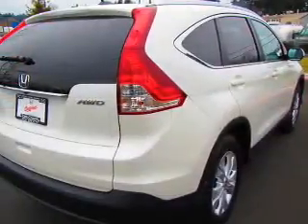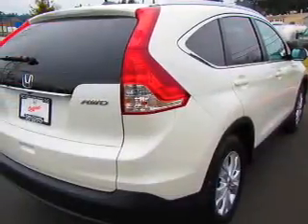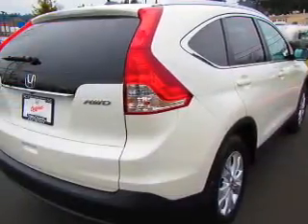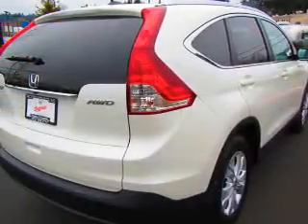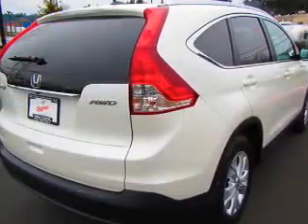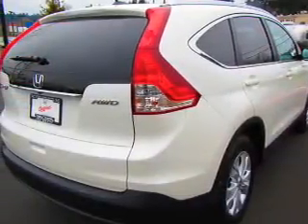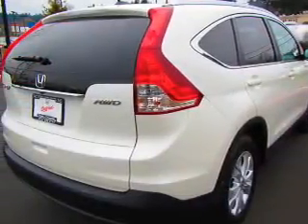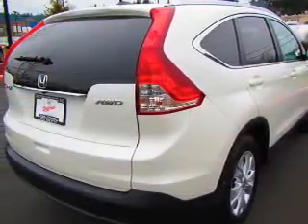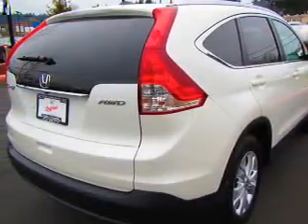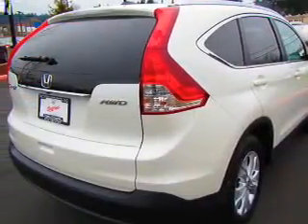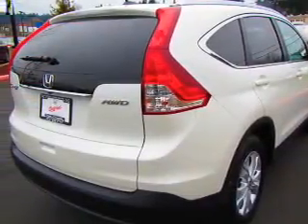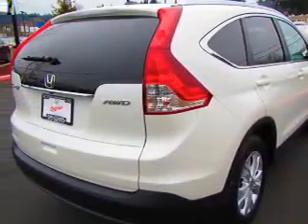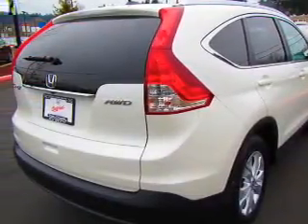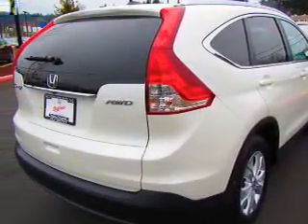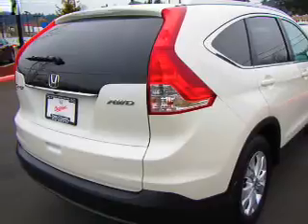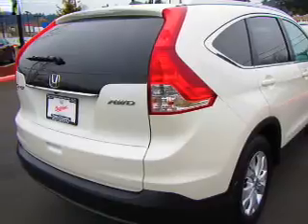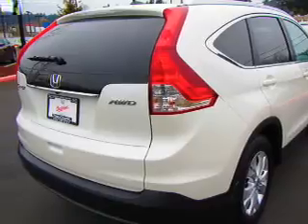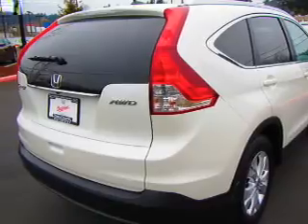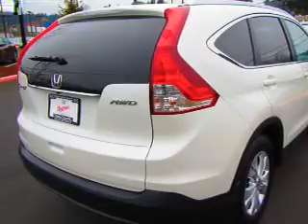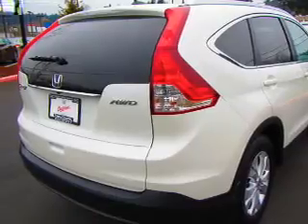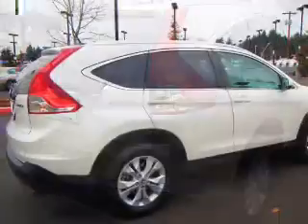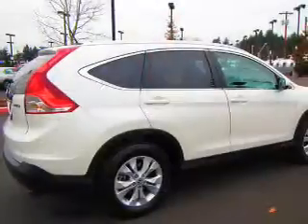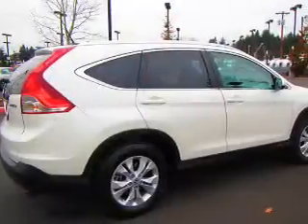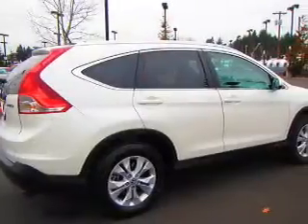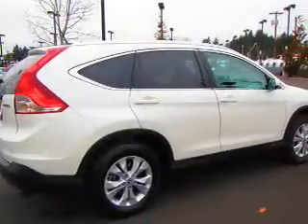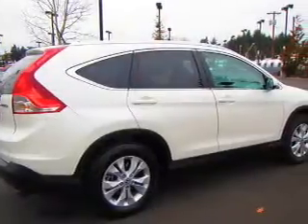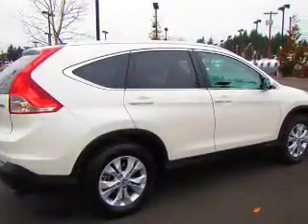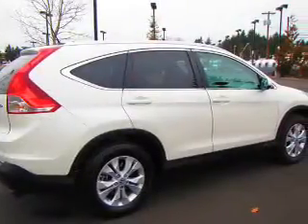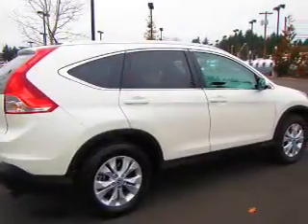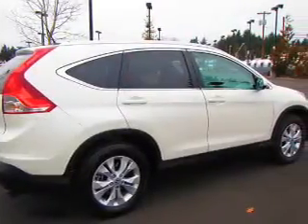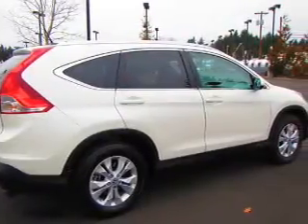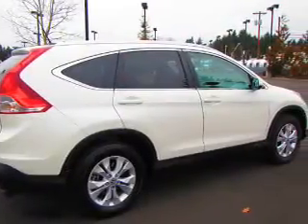Indulge in the comfort of heated seats. Enjoy the comfort of dual temperature controls. There's nothing like a sunroof on a nice day.